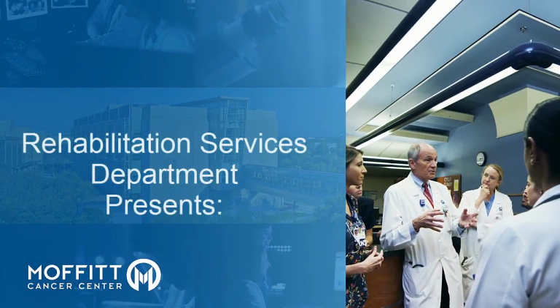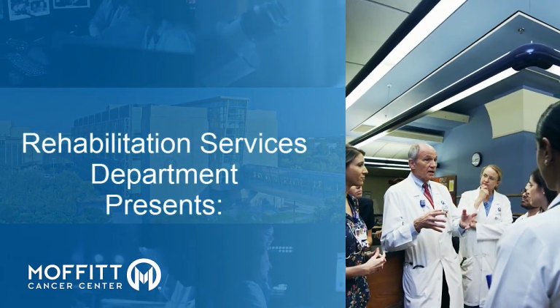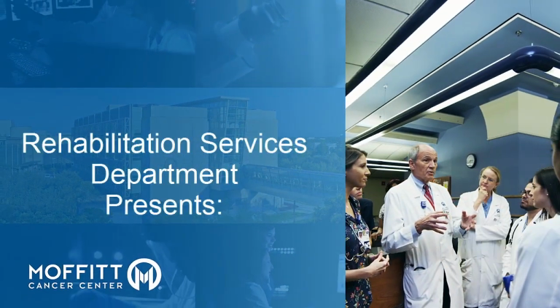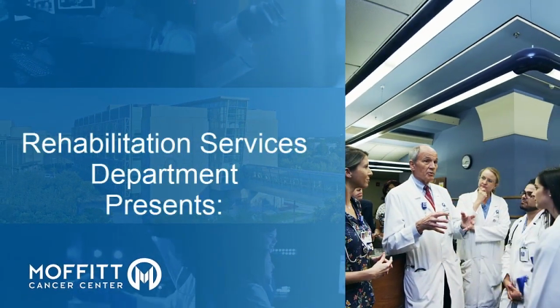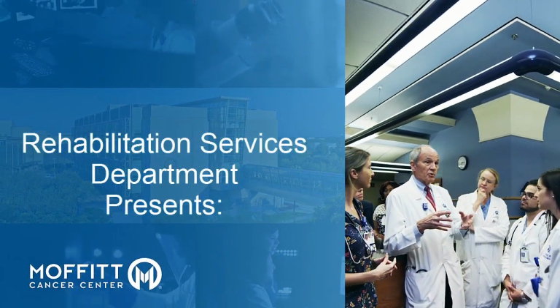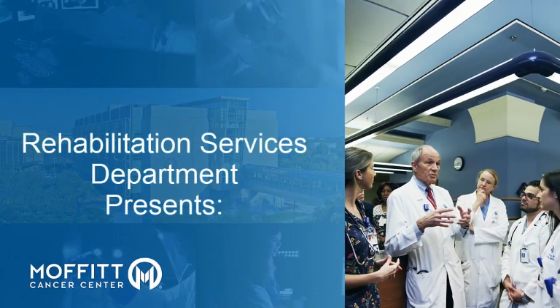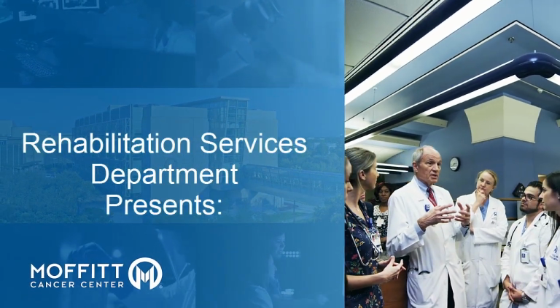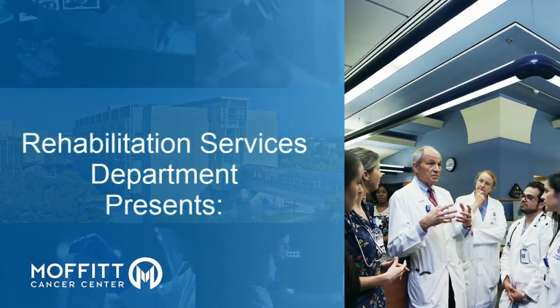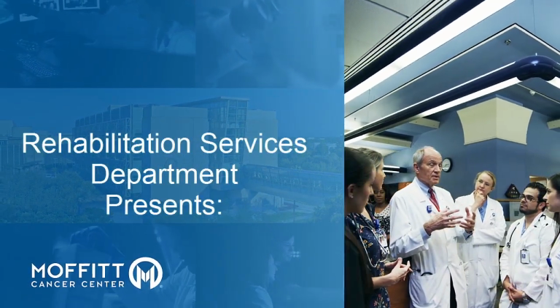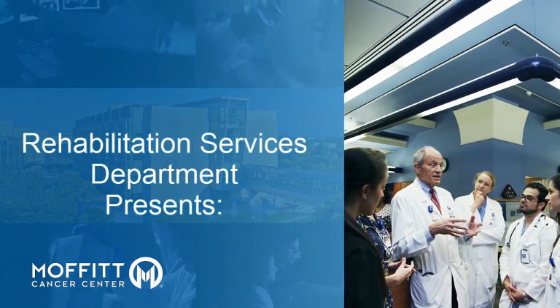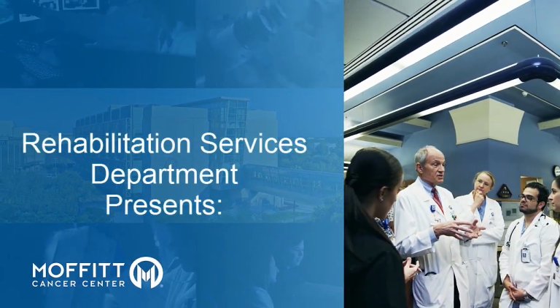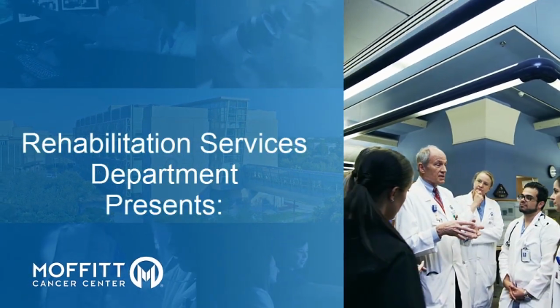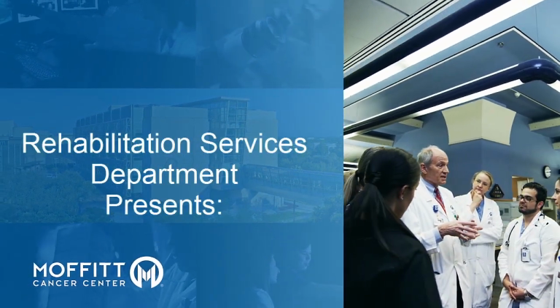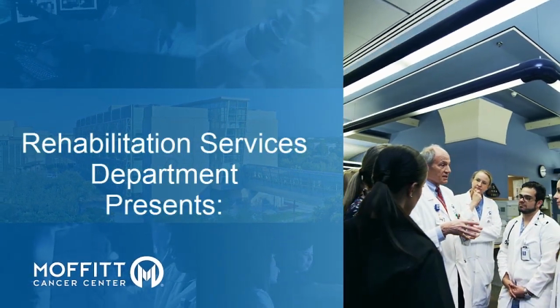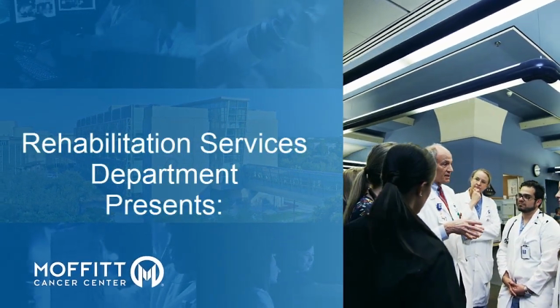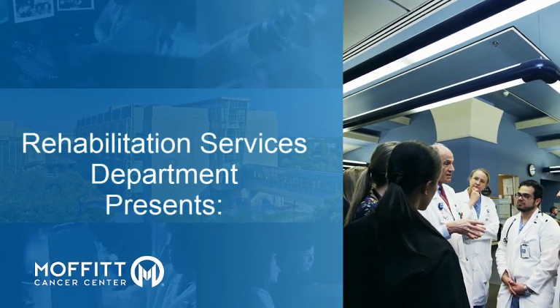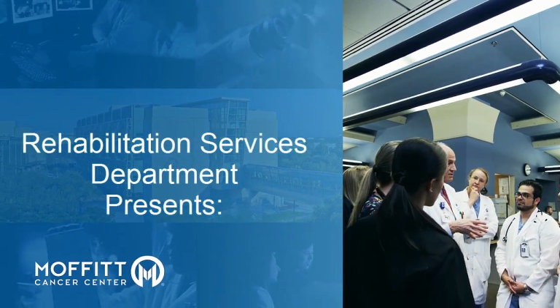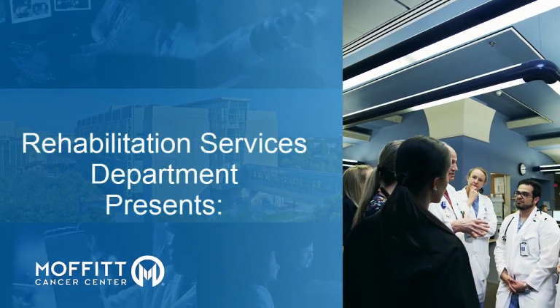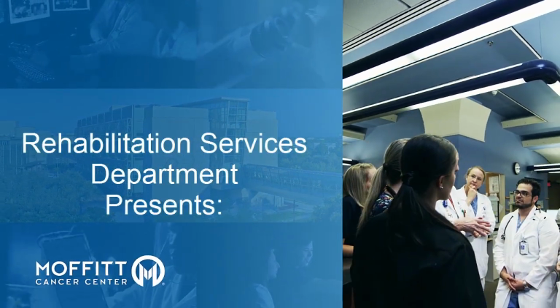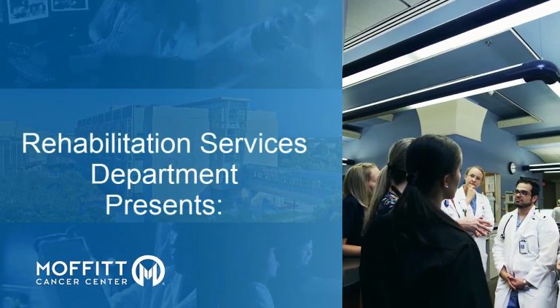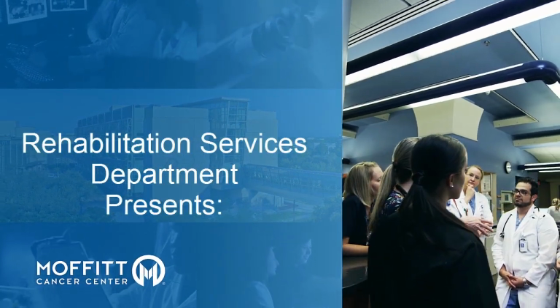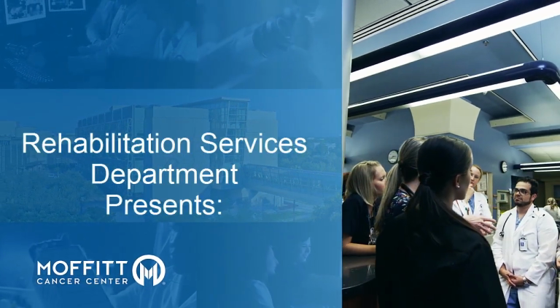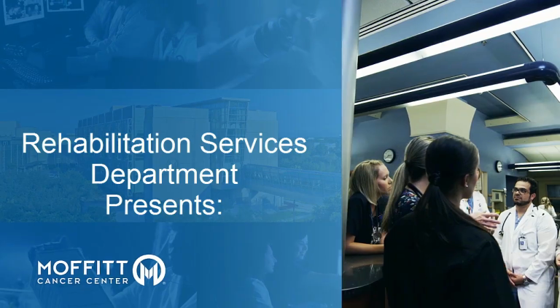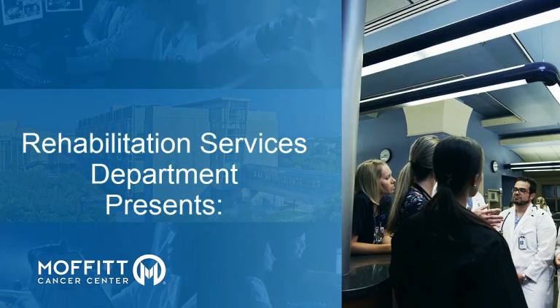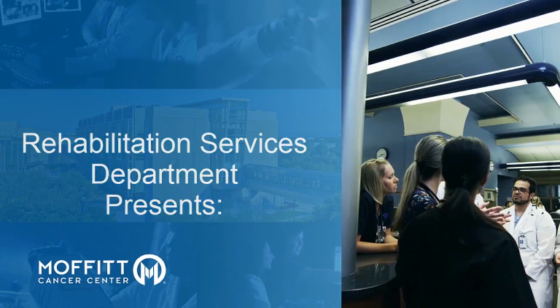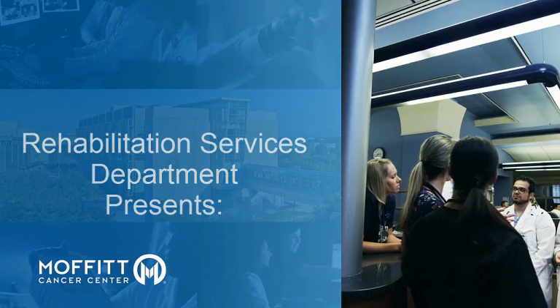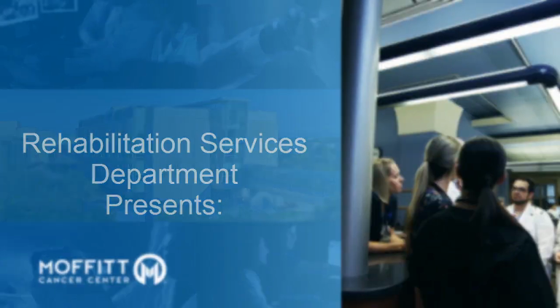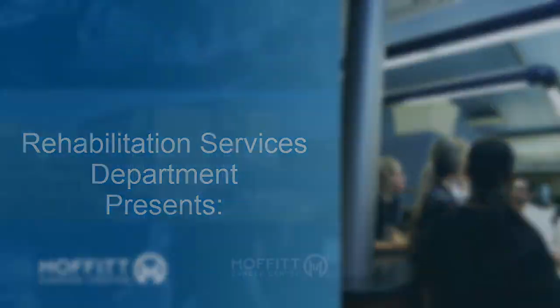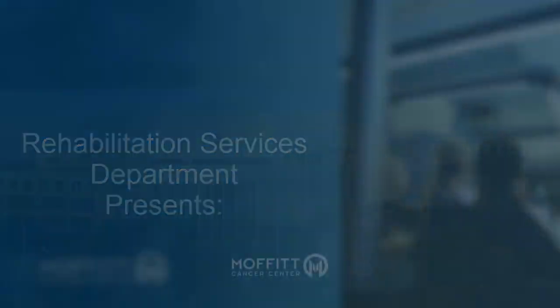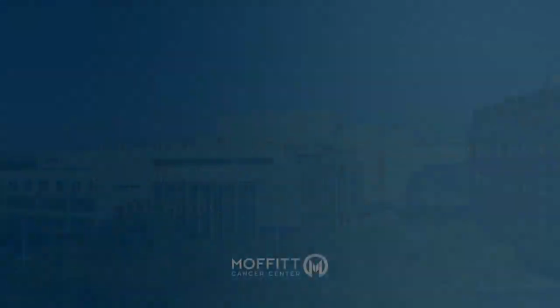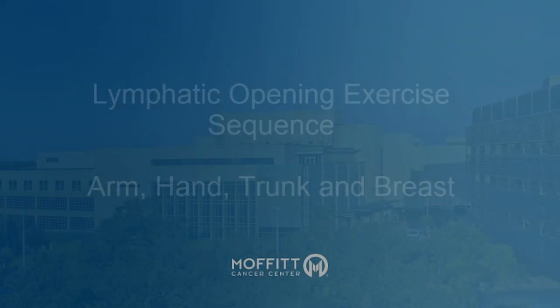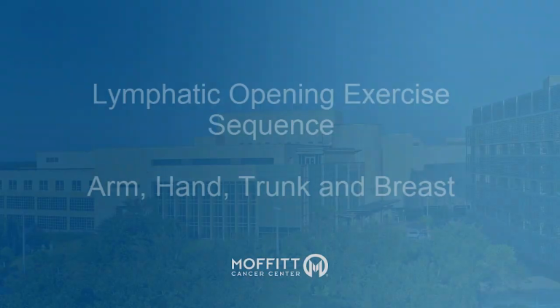This video is presented by the Moffitt Cancer Center Rehabilitation Services Department.